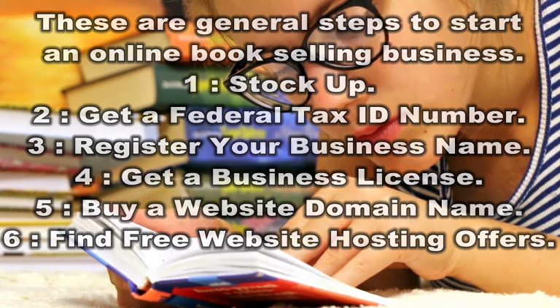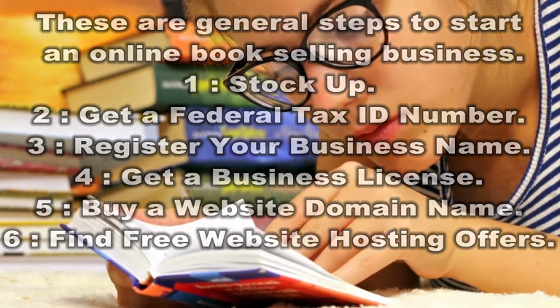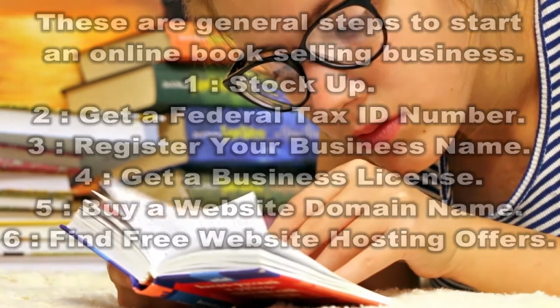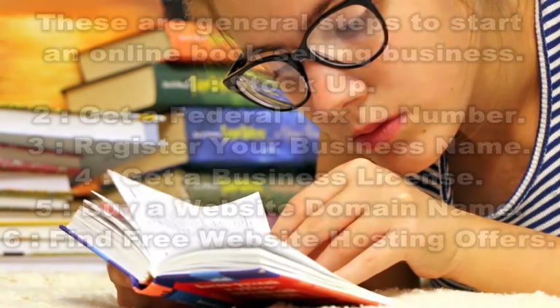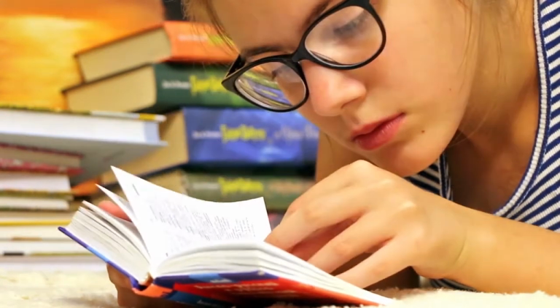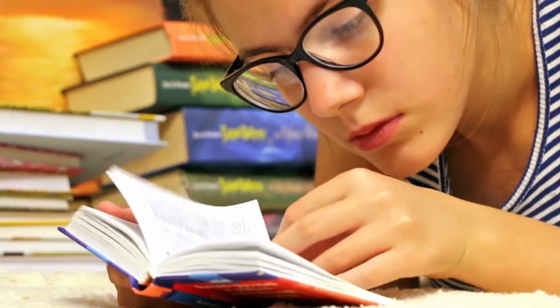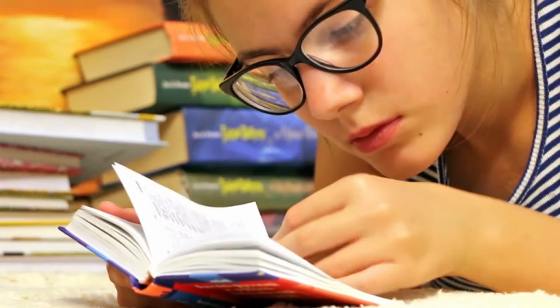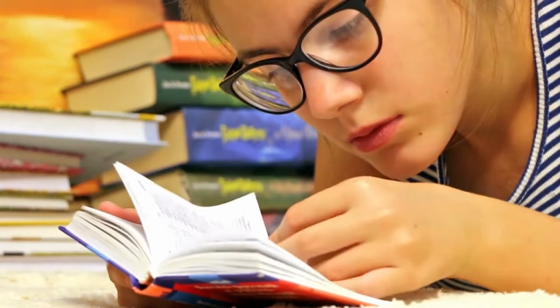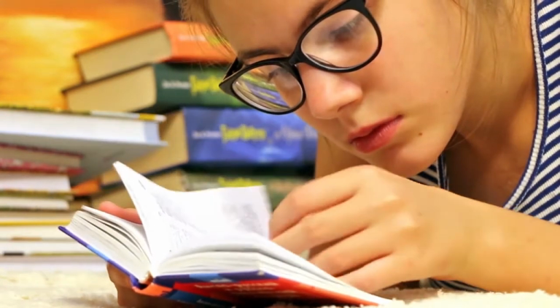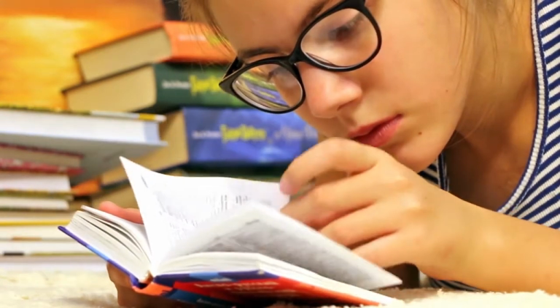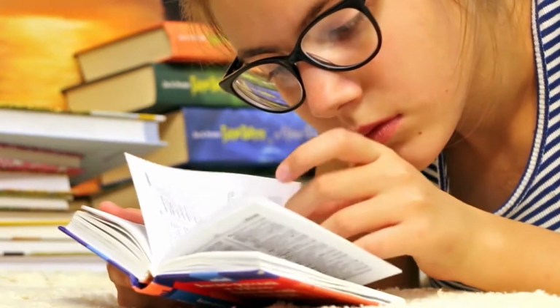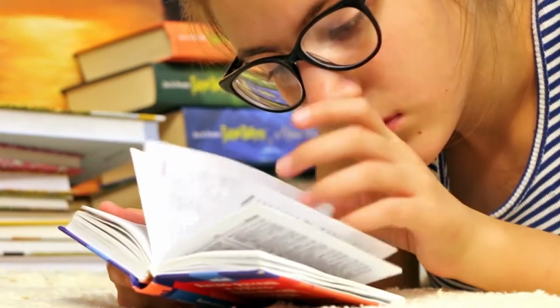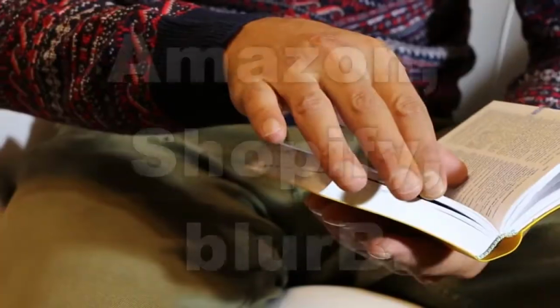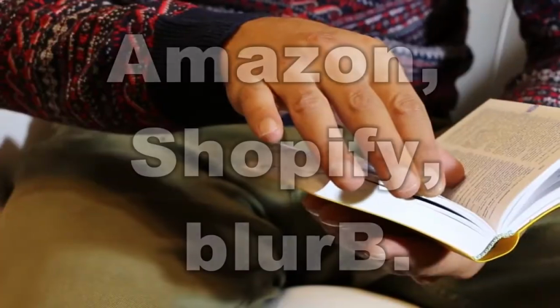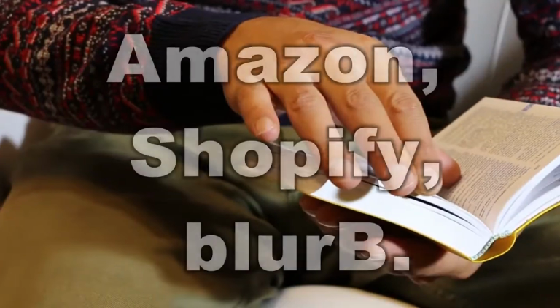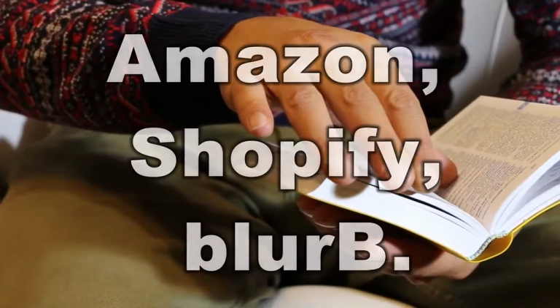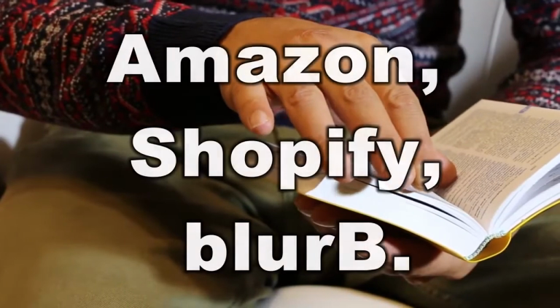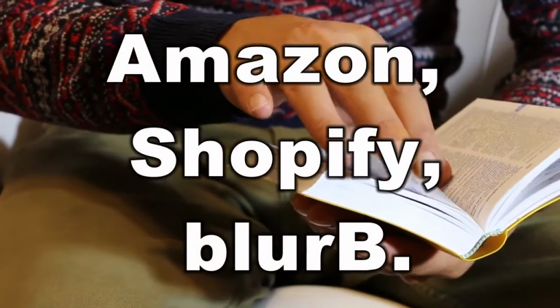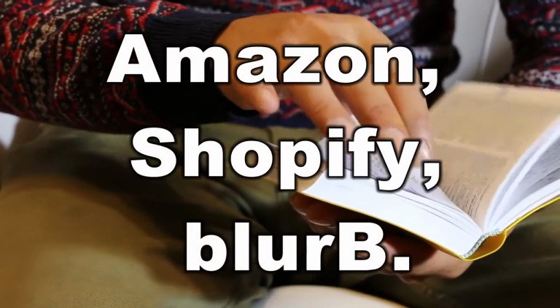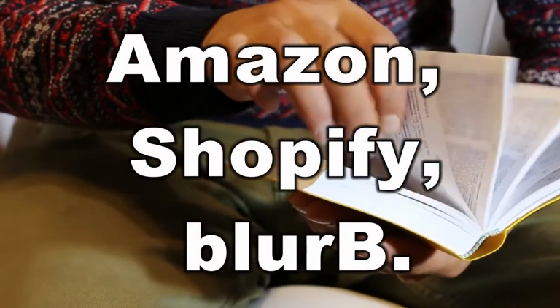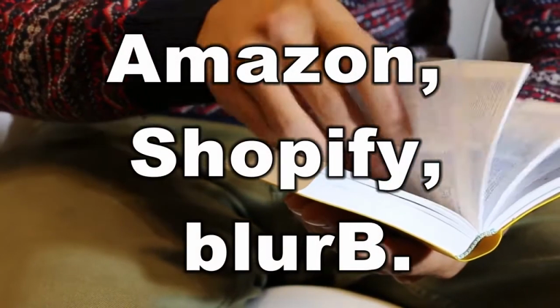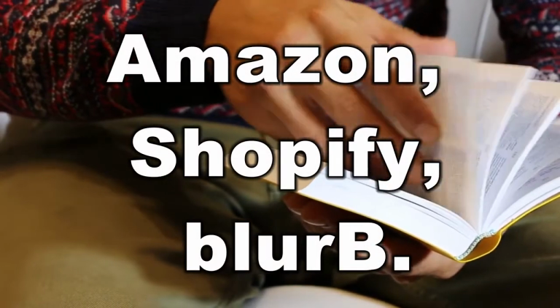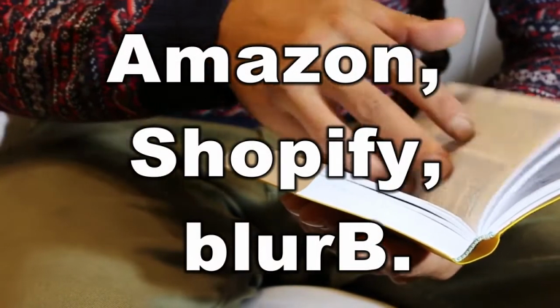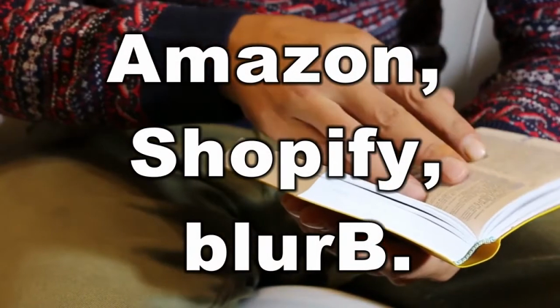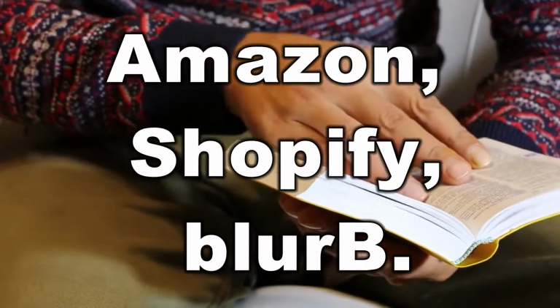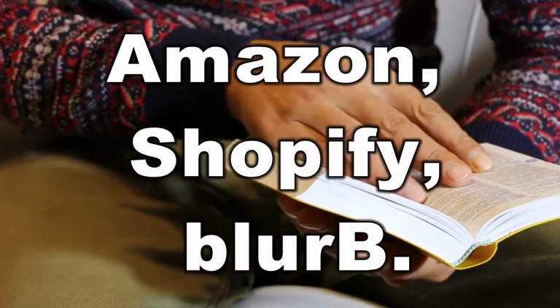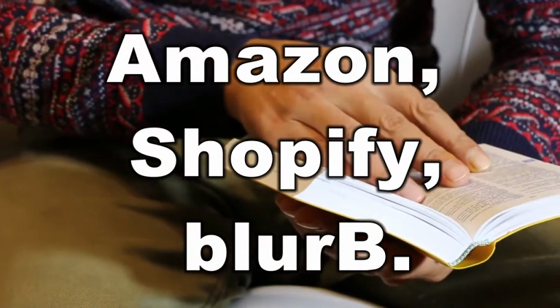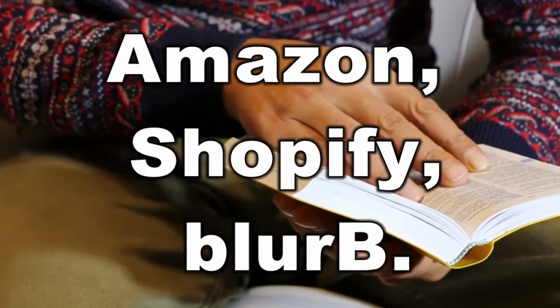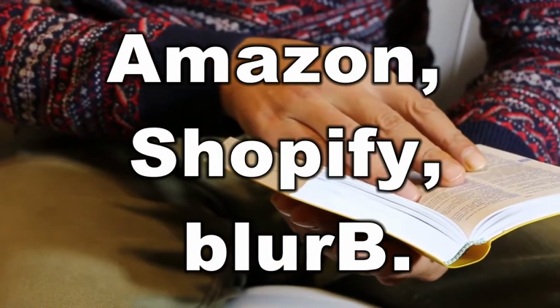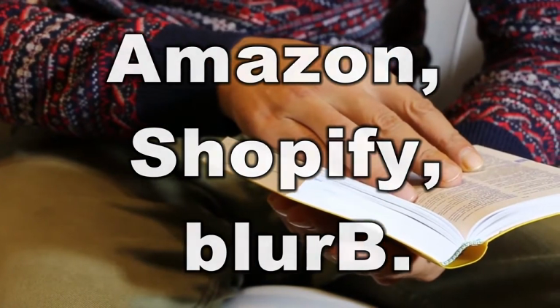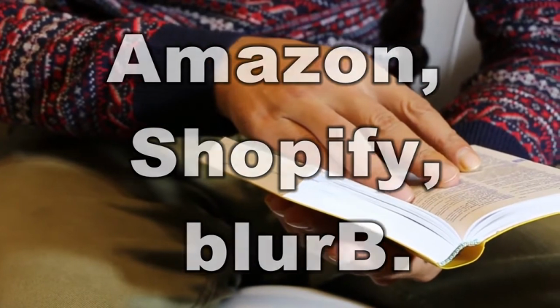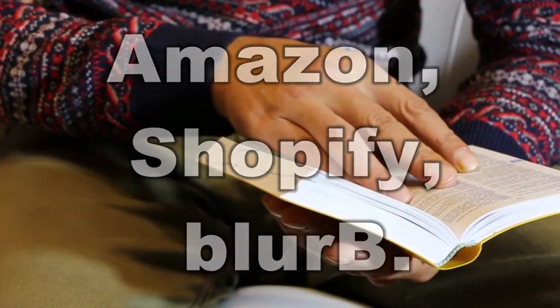Further, you can sell your books inventory at different websites, mainly like Amazon, Shopify, and Blurby.